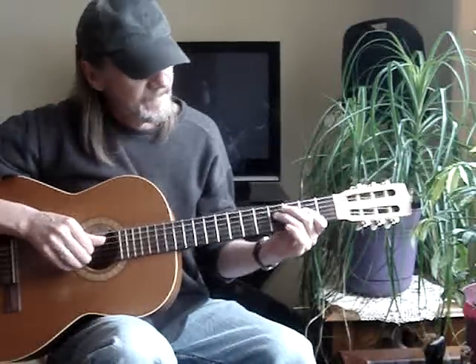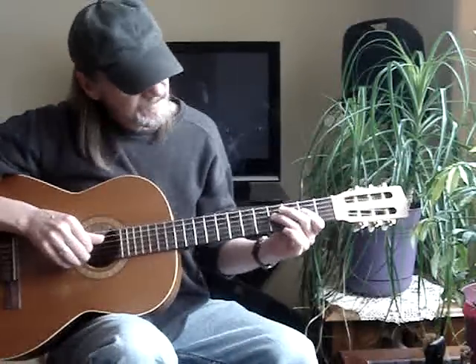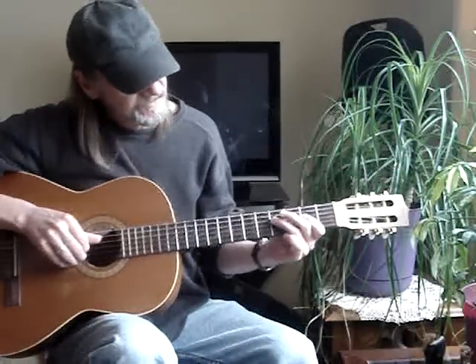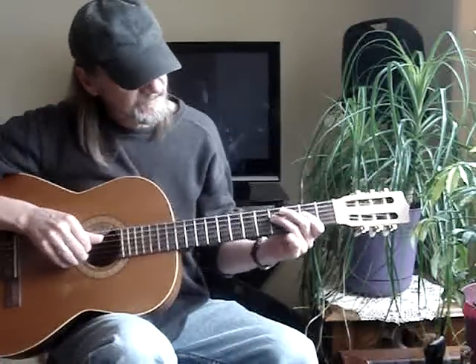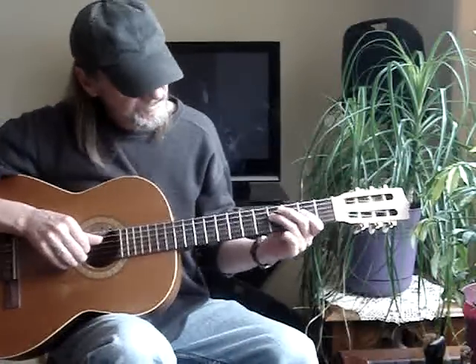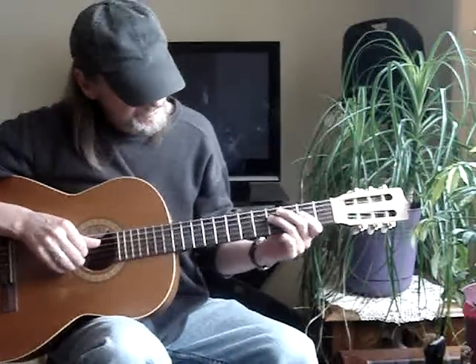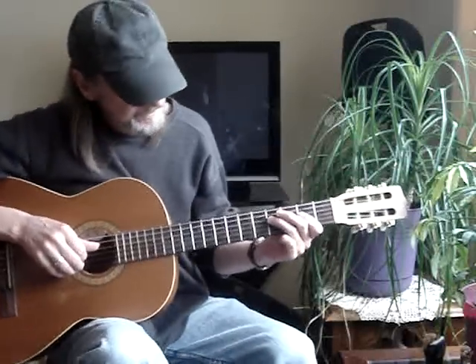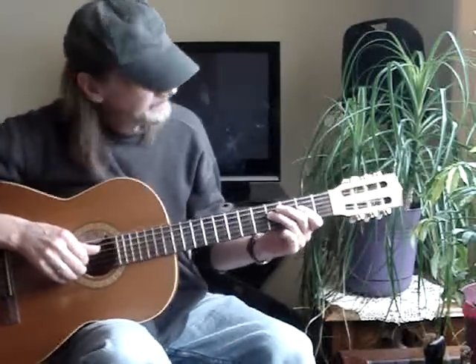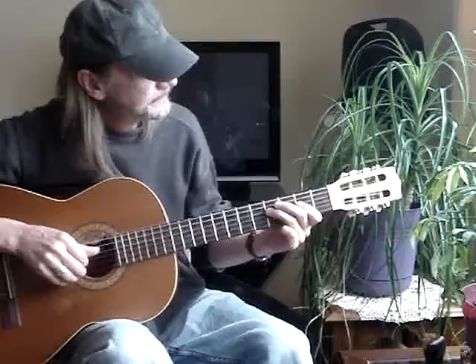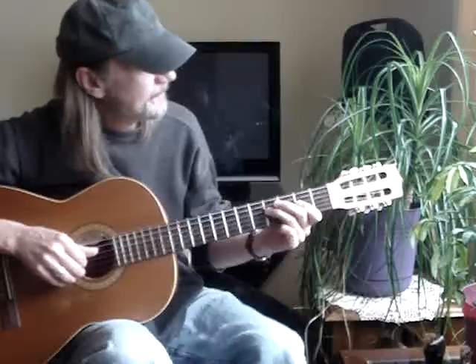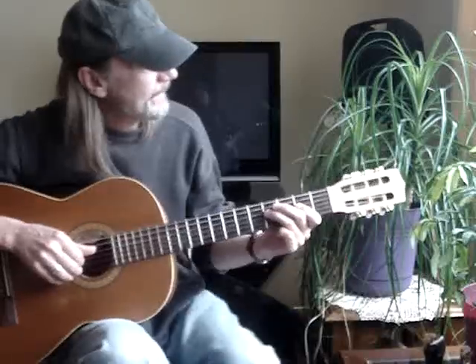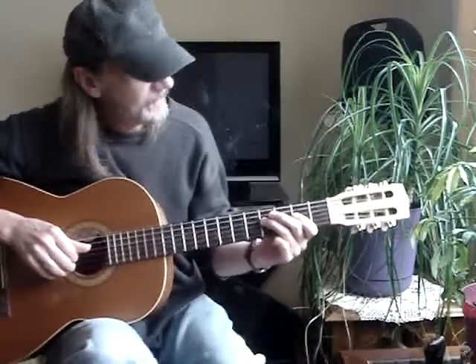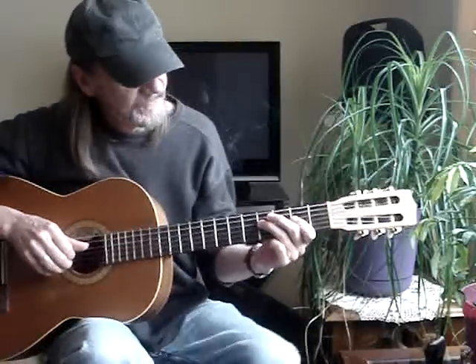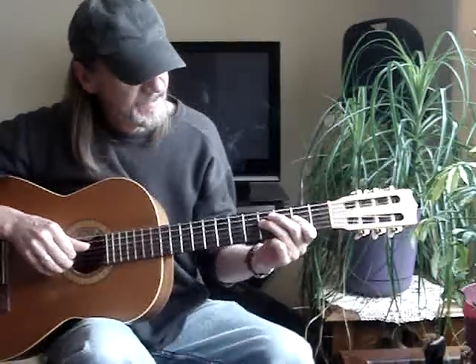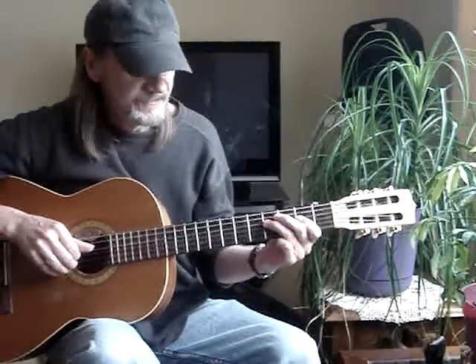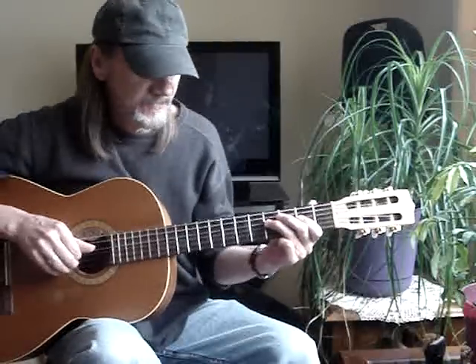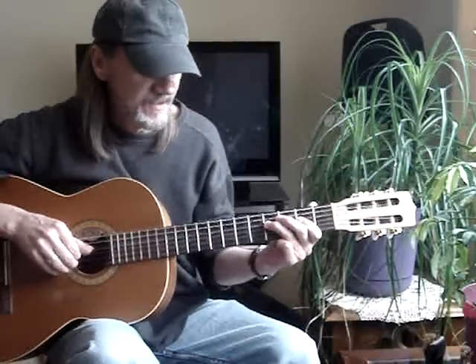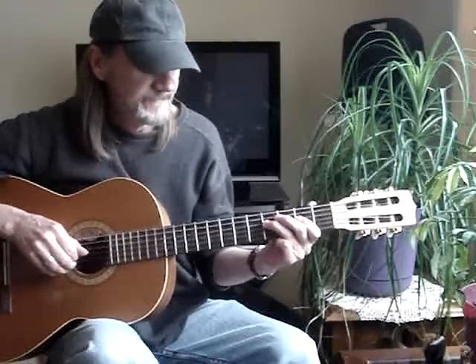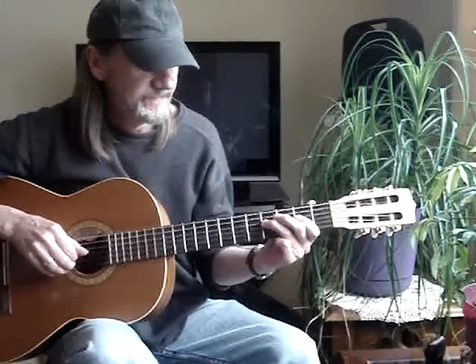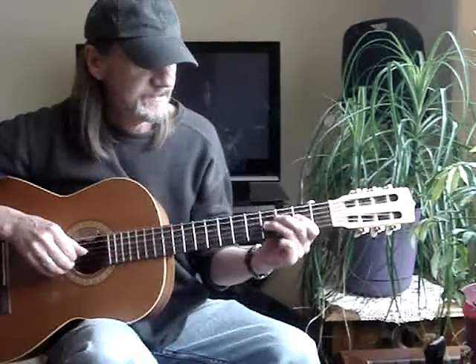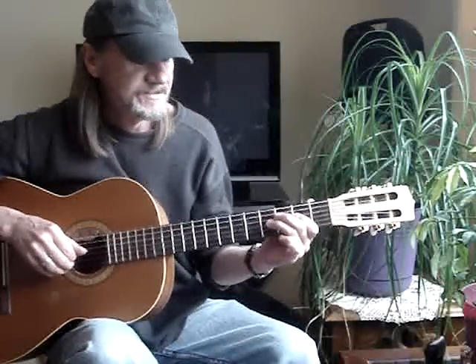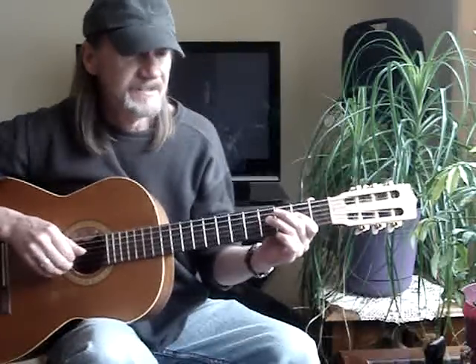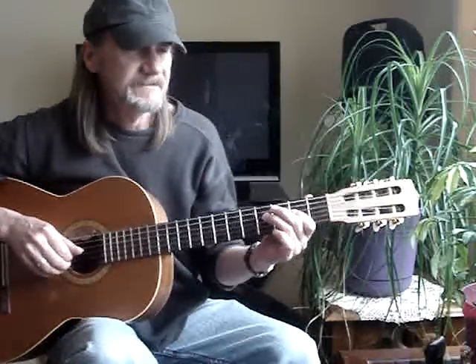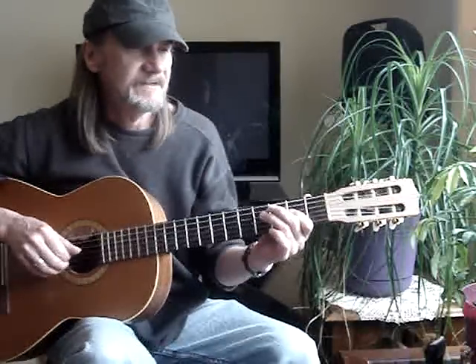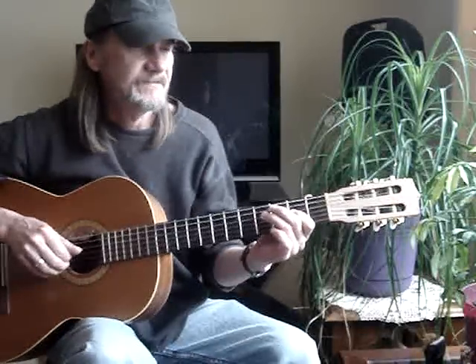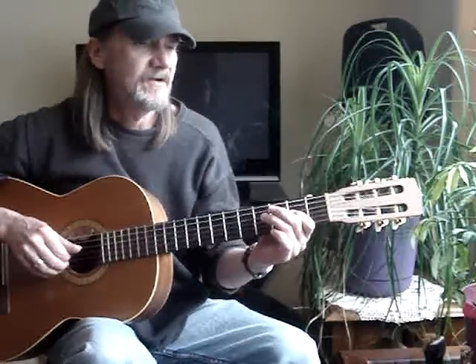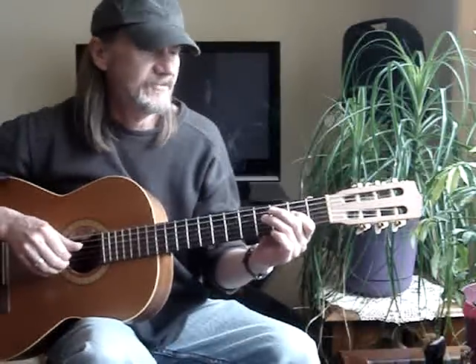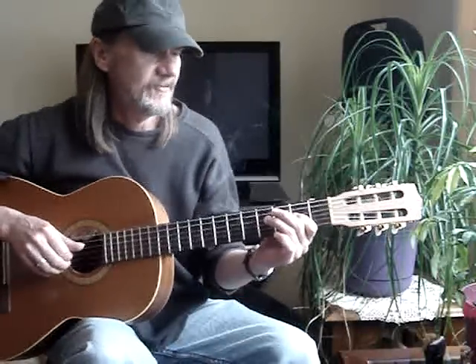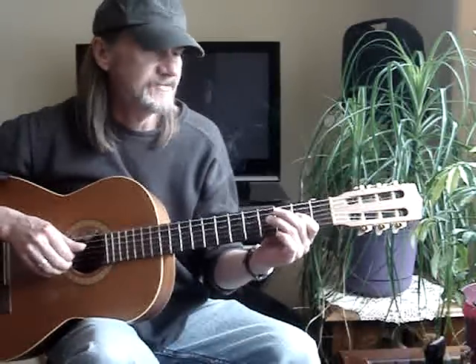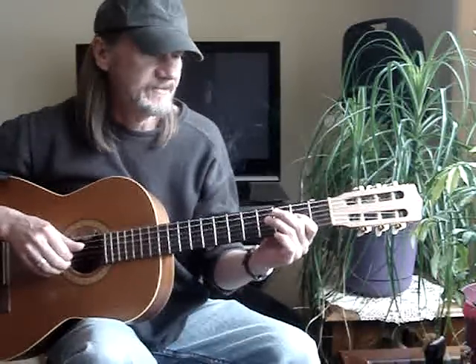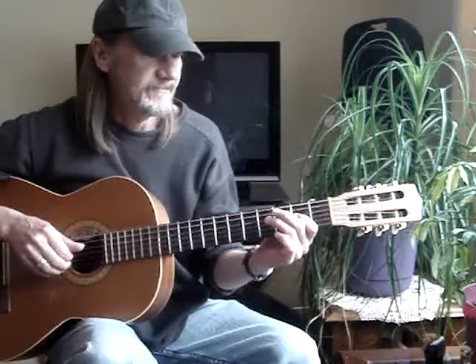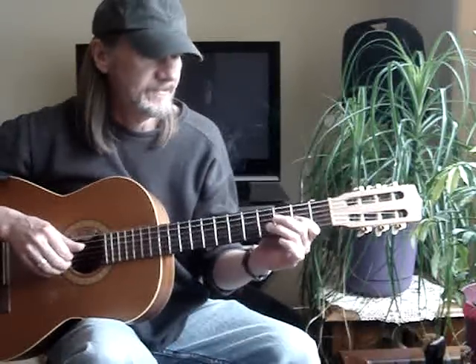Then you go to the fourth string, fourth fret, you'll pull off to the second, then pull off to an open string on the fourth.